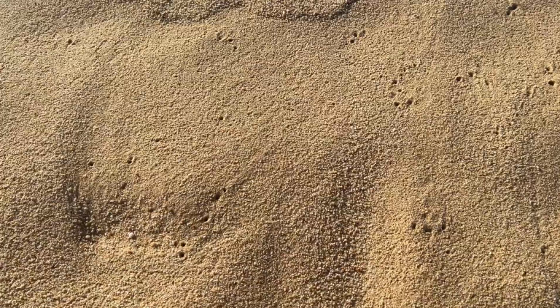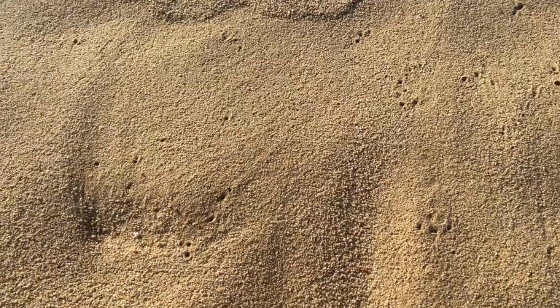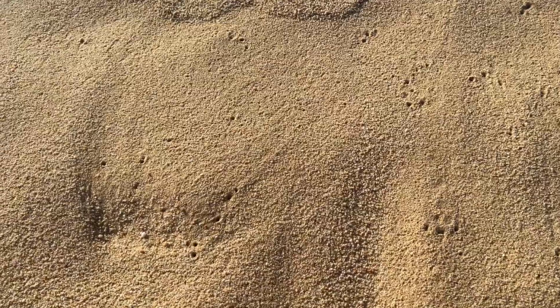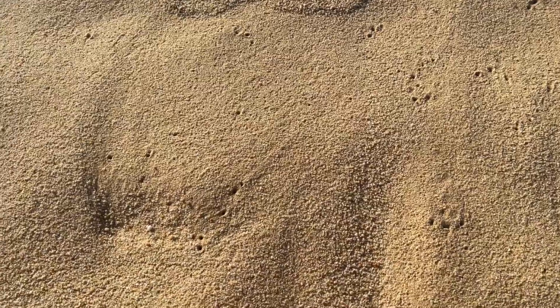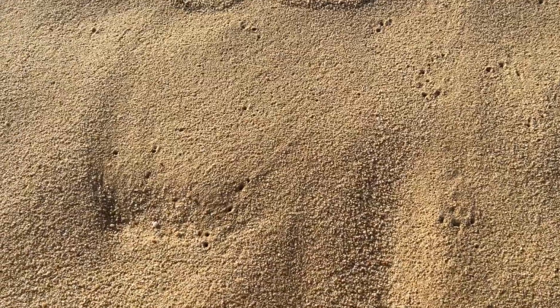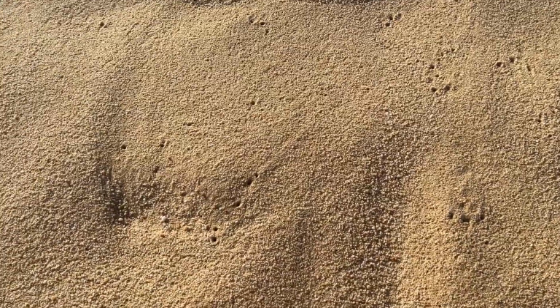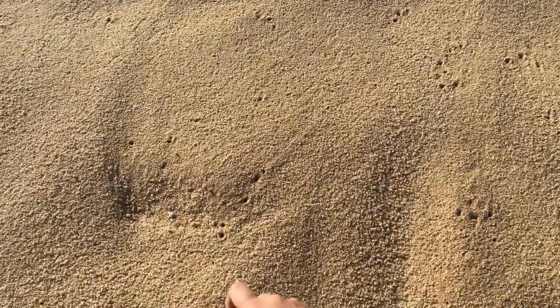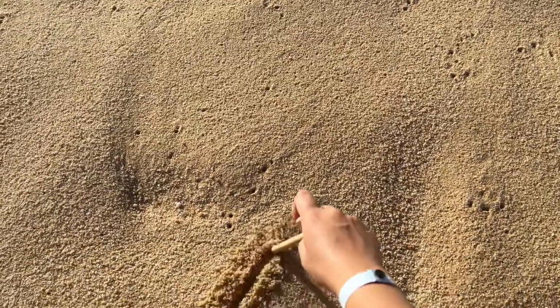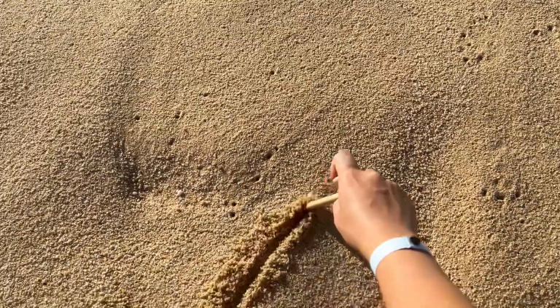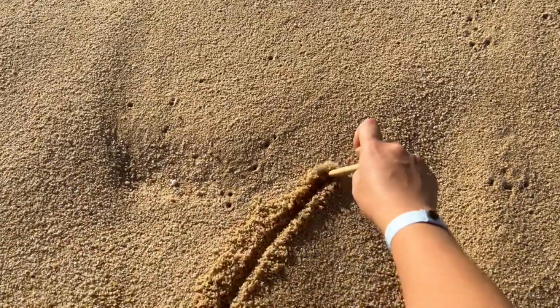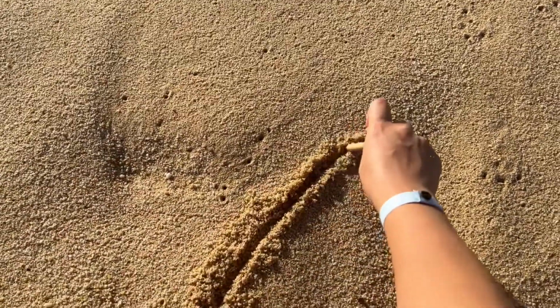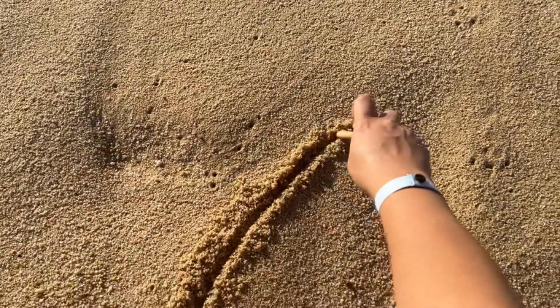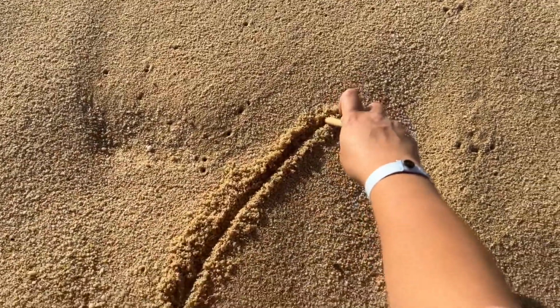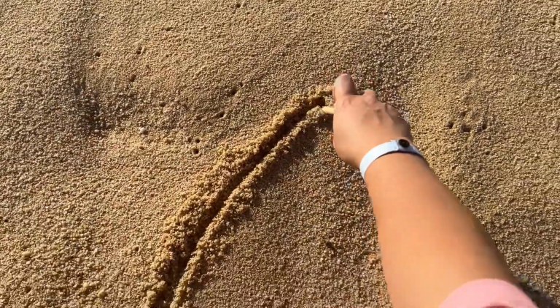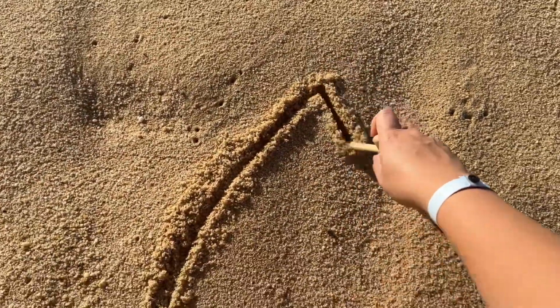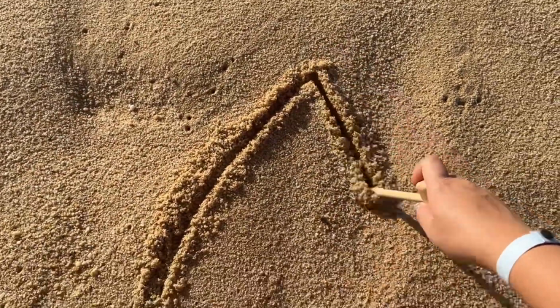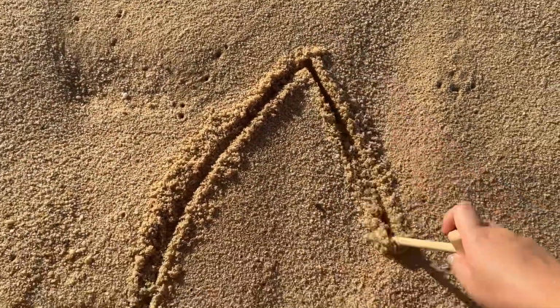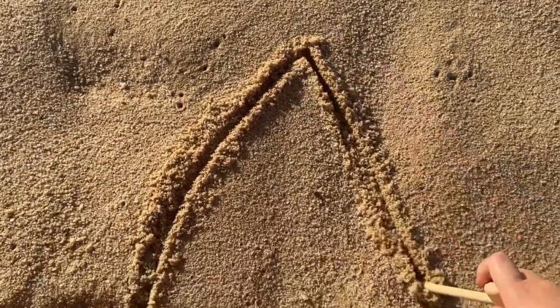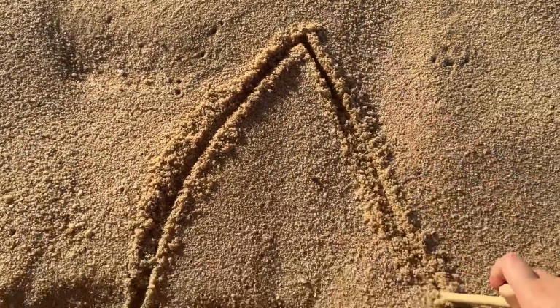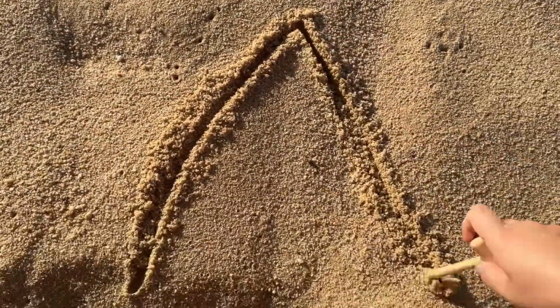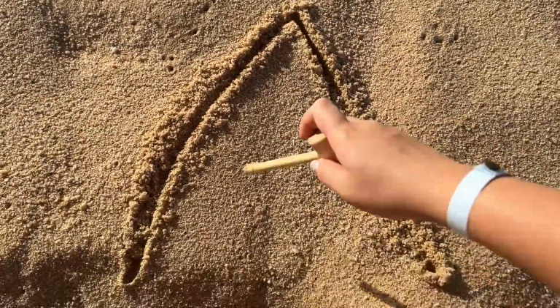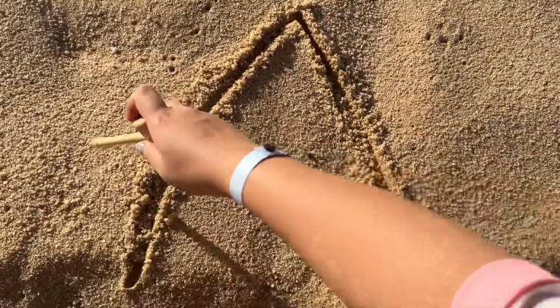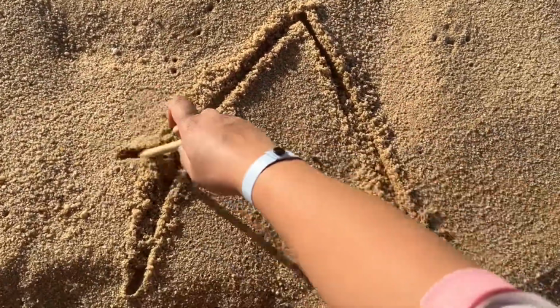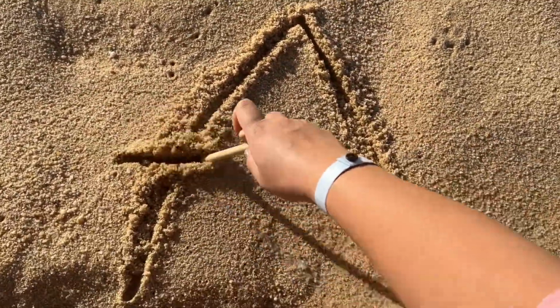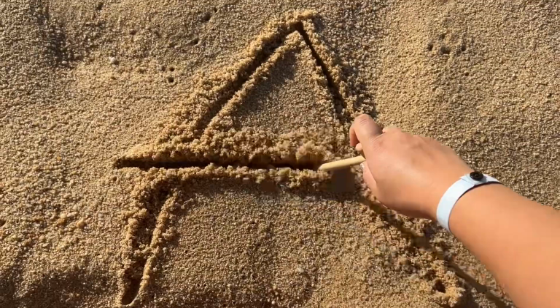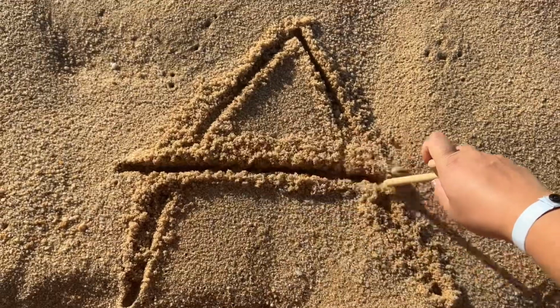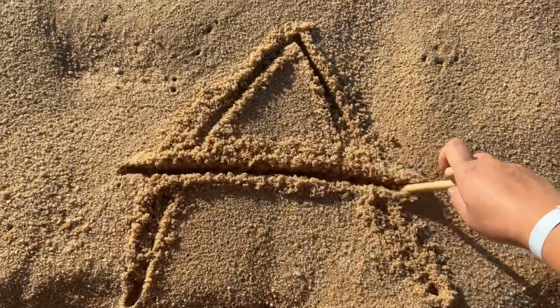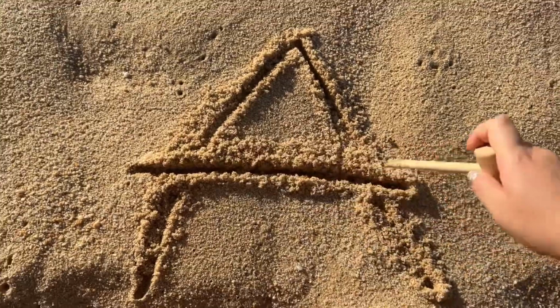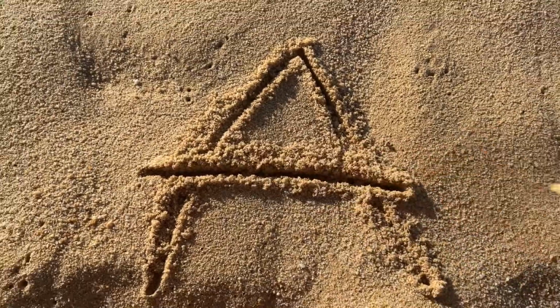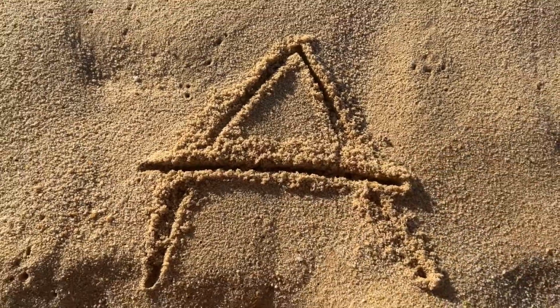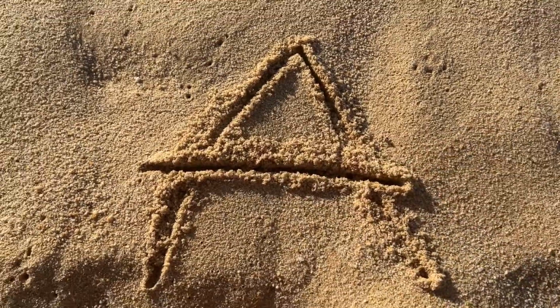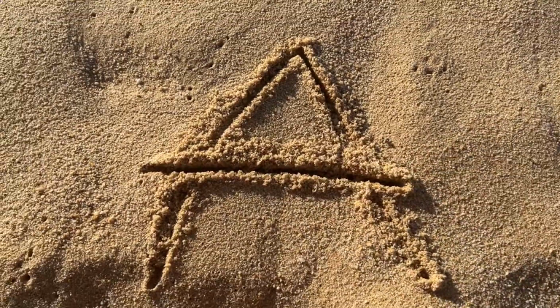Let's learn alphabet. Is that A? Oh yeah, that's A. A. A.